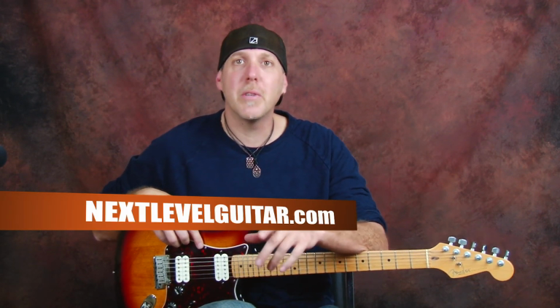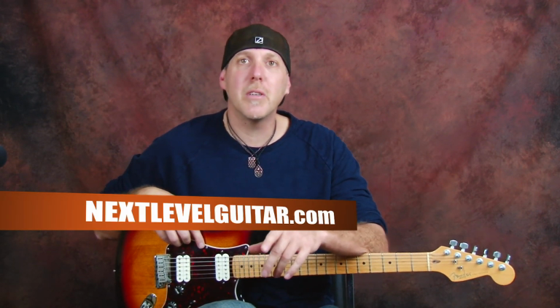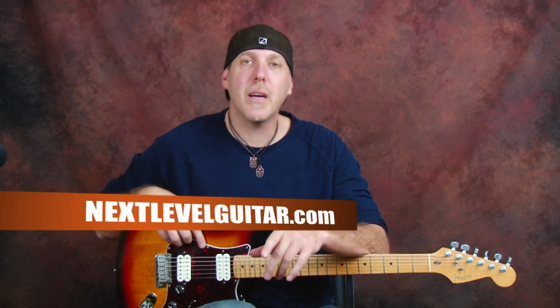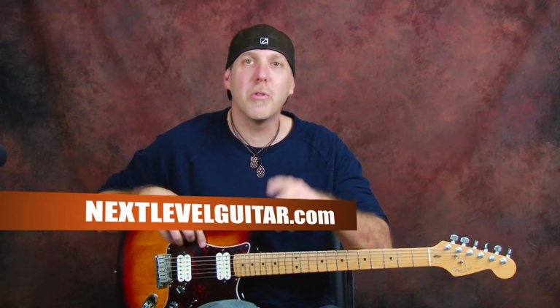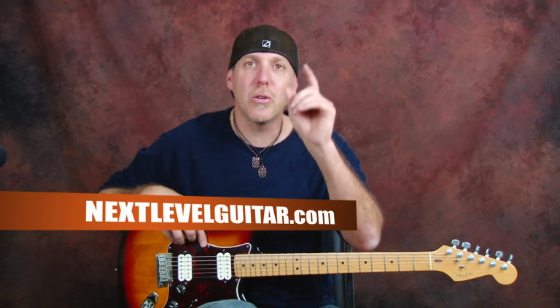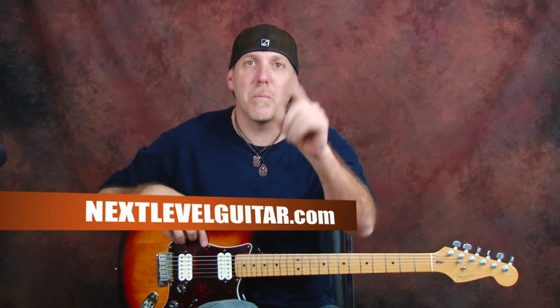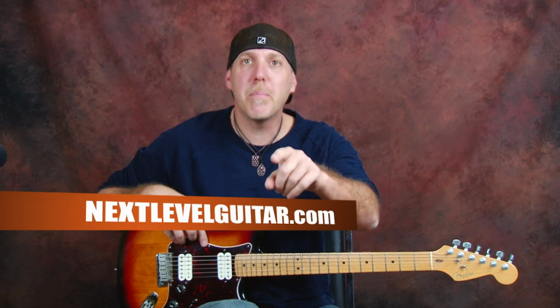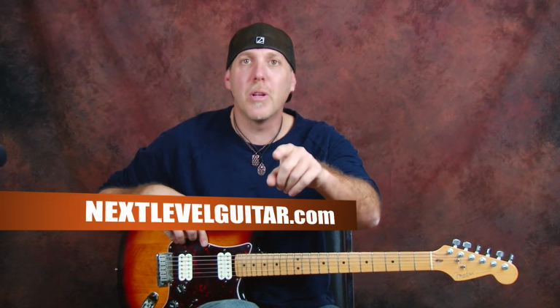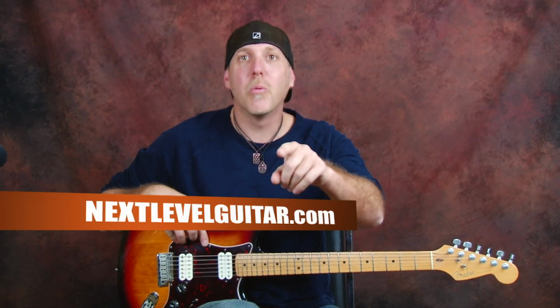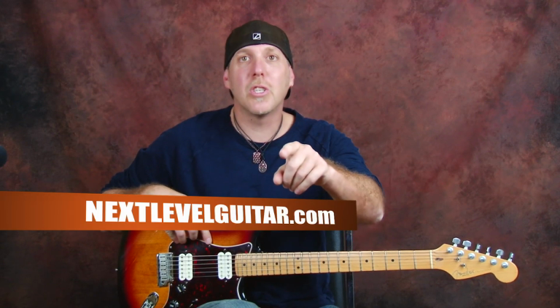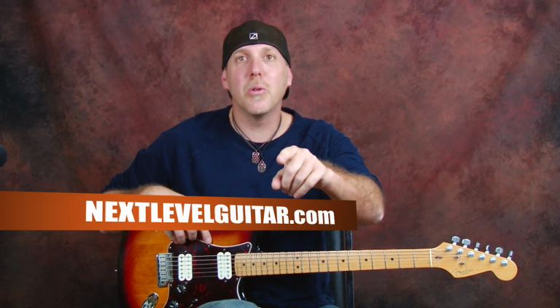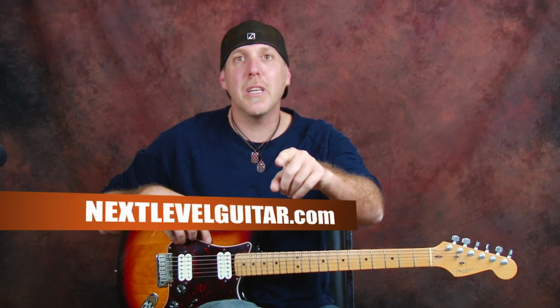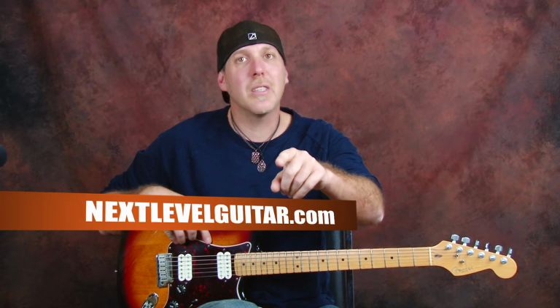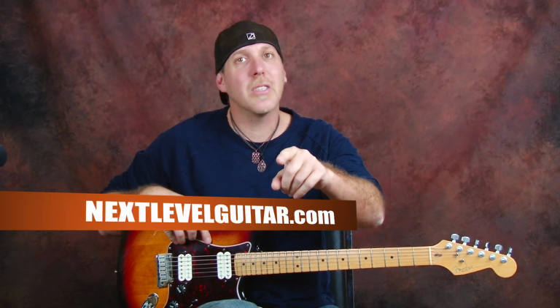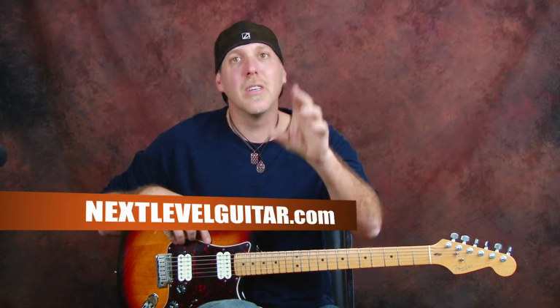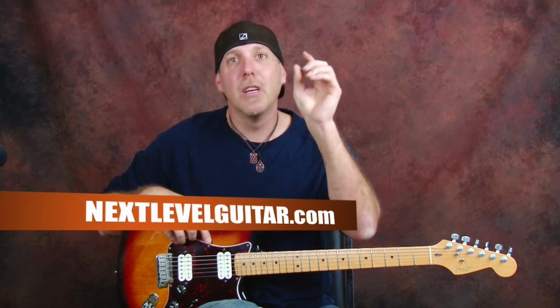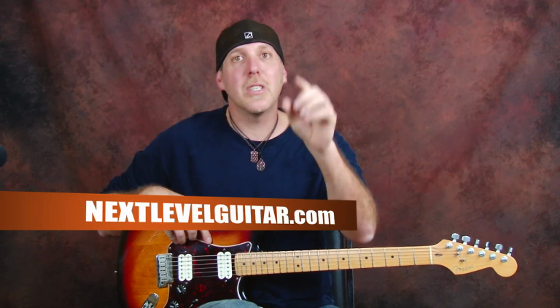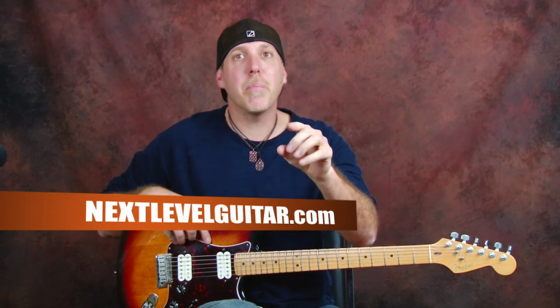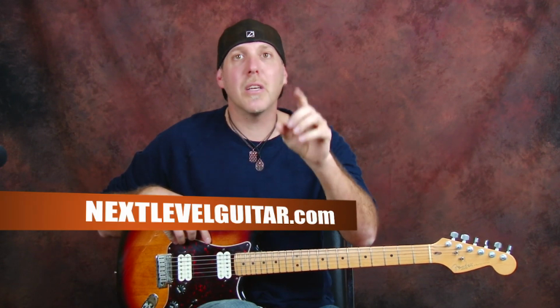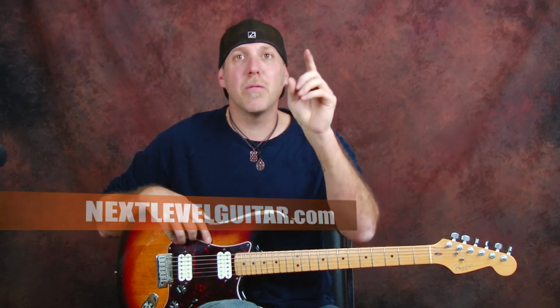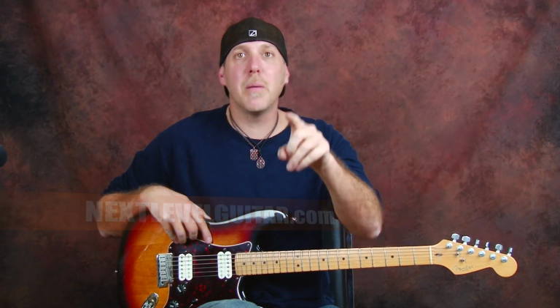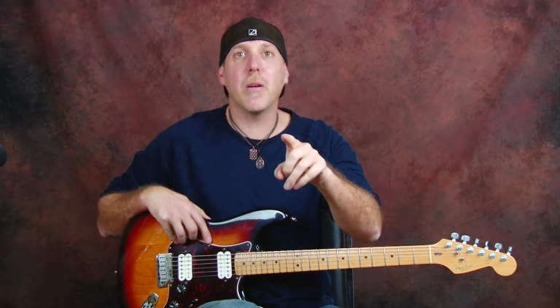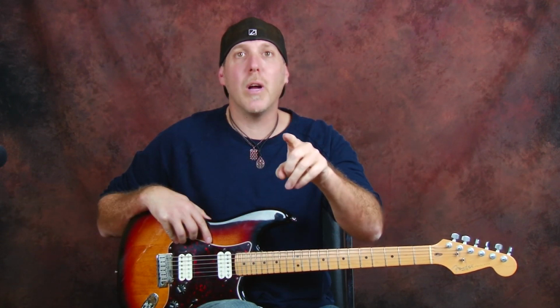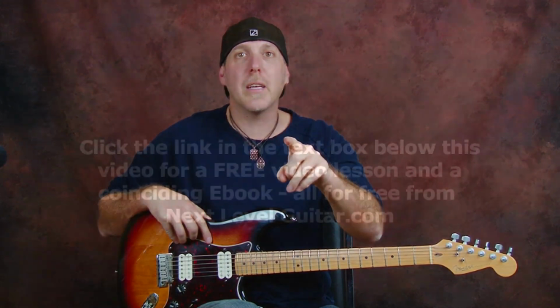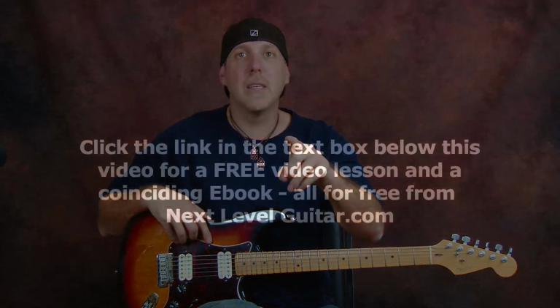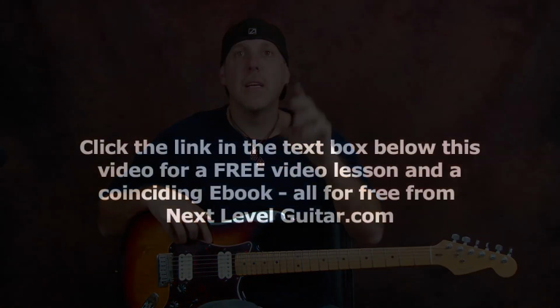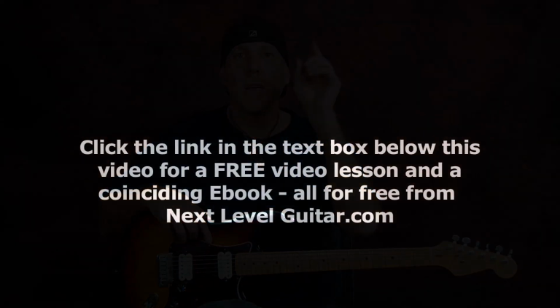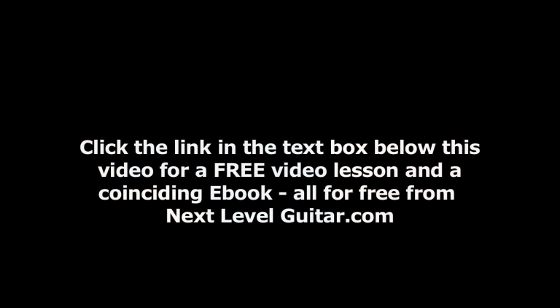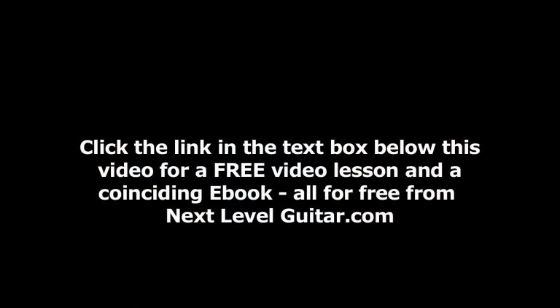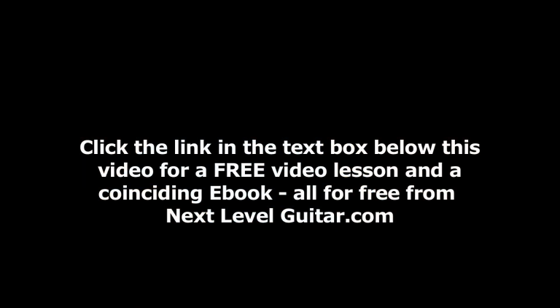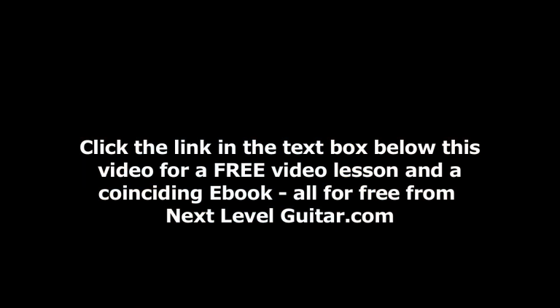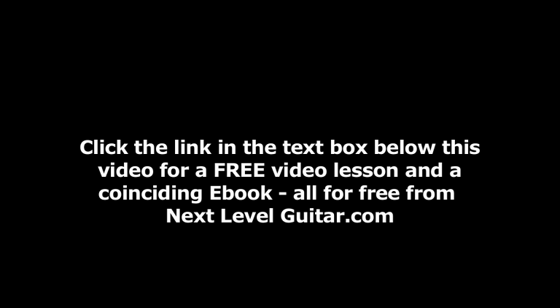I'm David Taub, you're the good people. We'll see you in the next lesson. Stay positive, keep on rockin'.